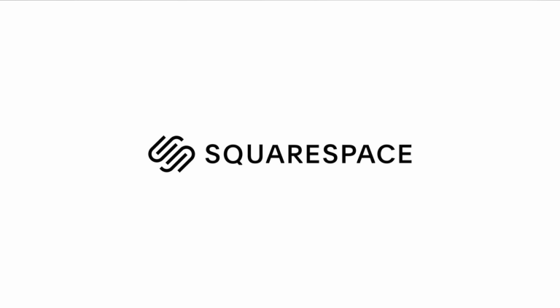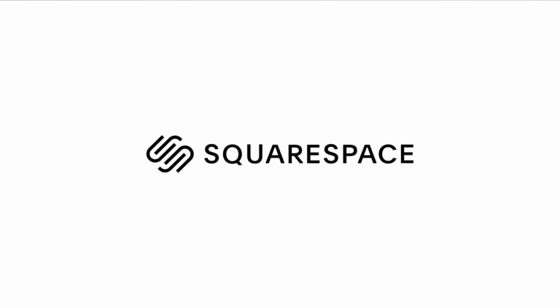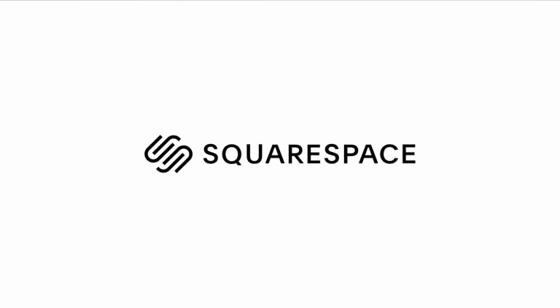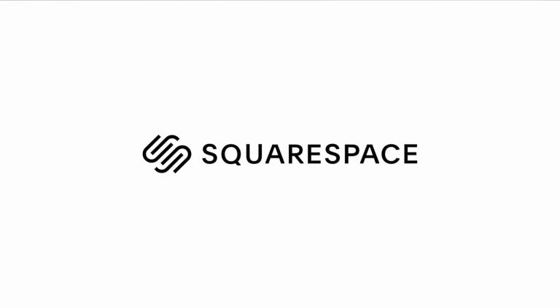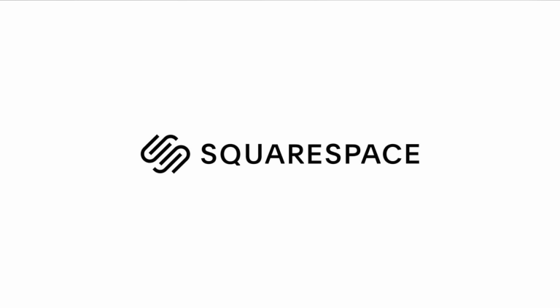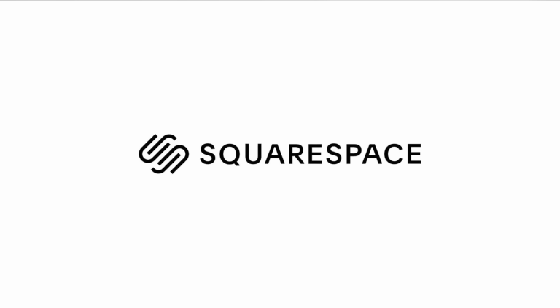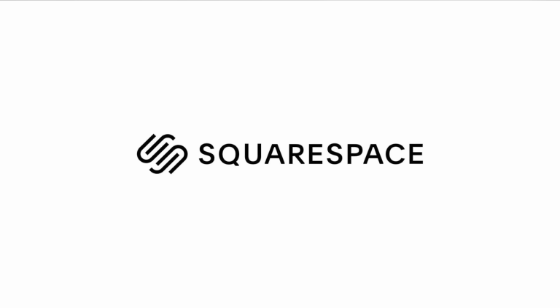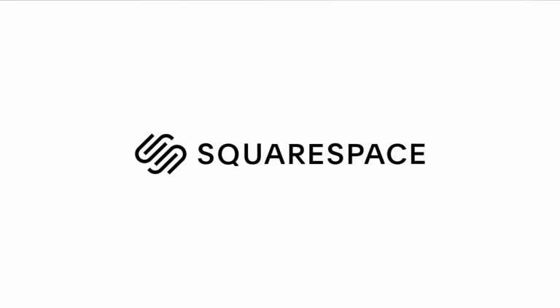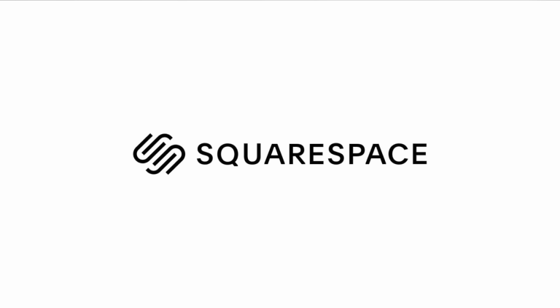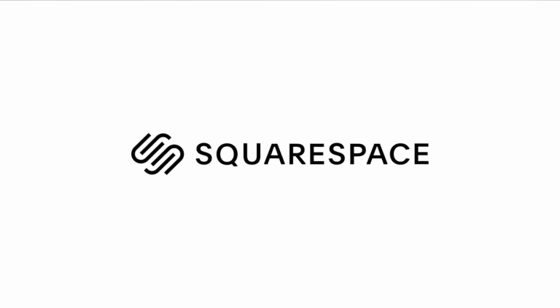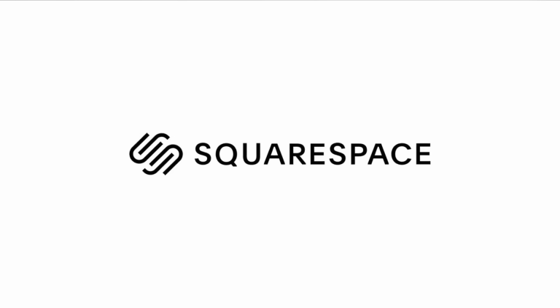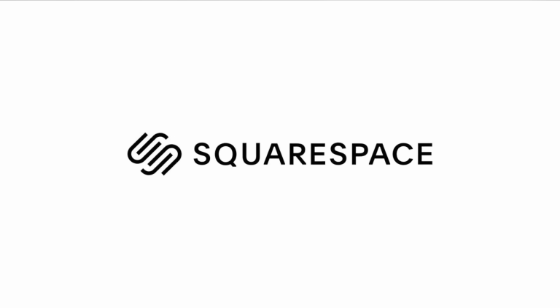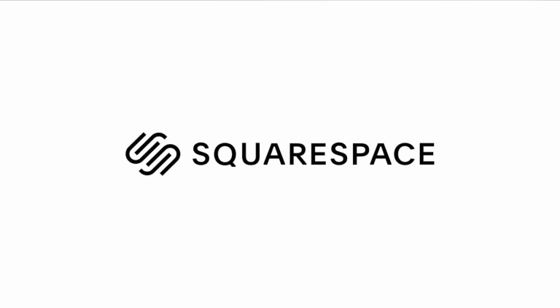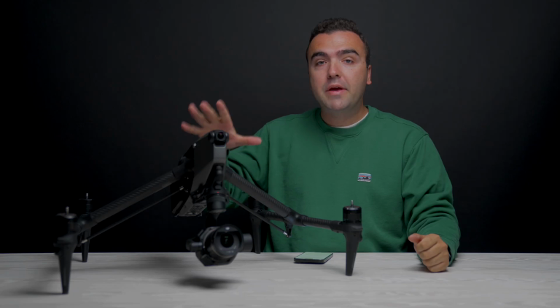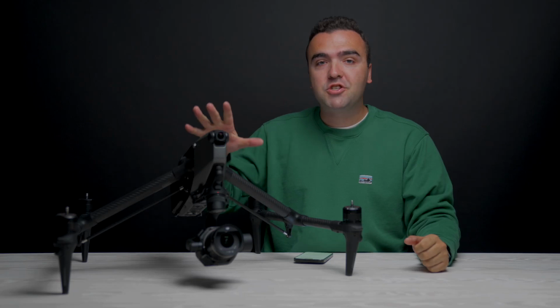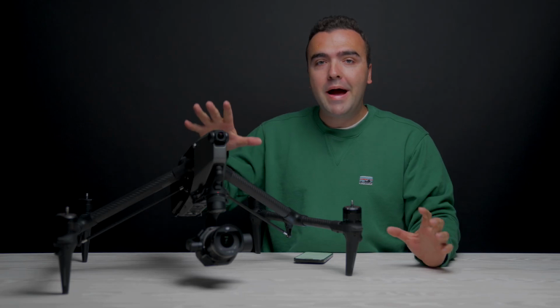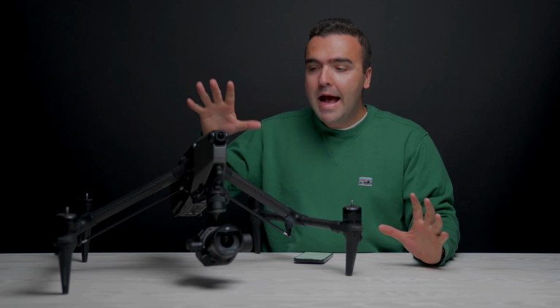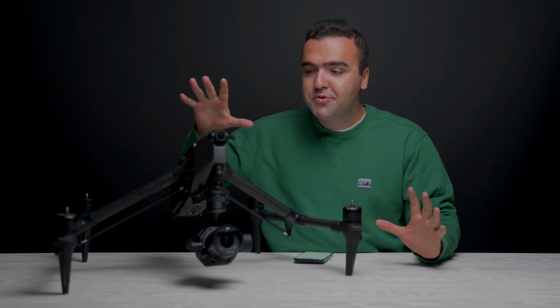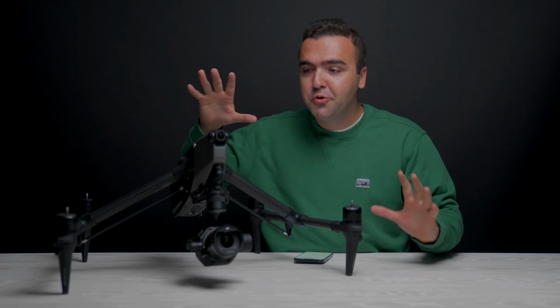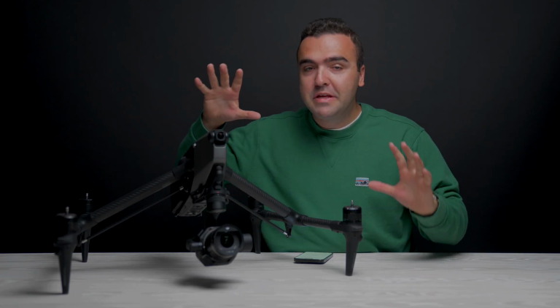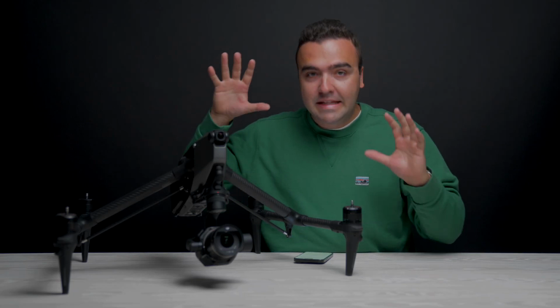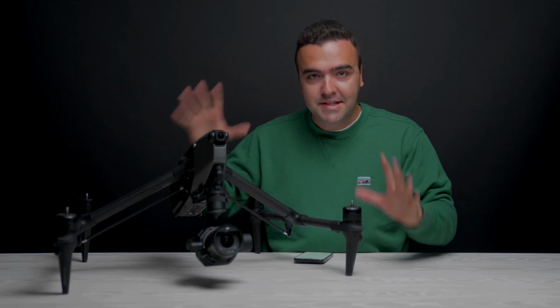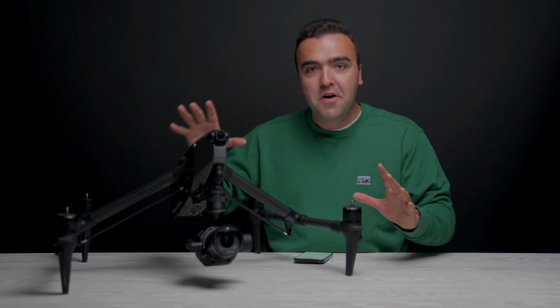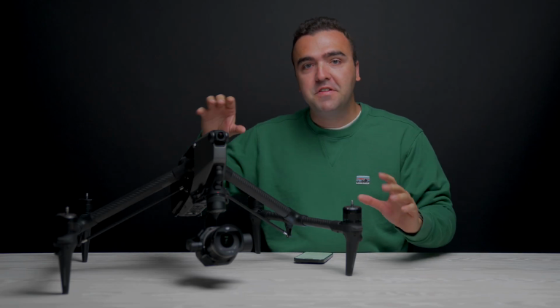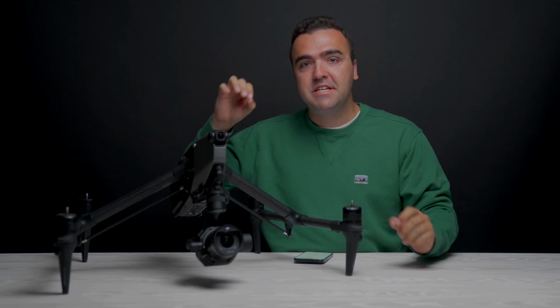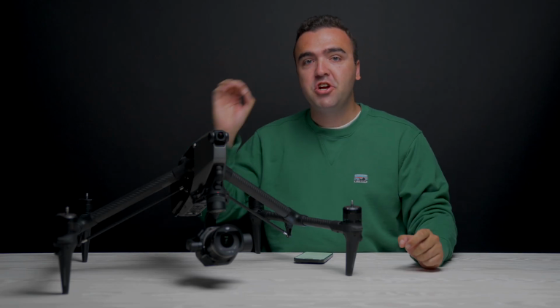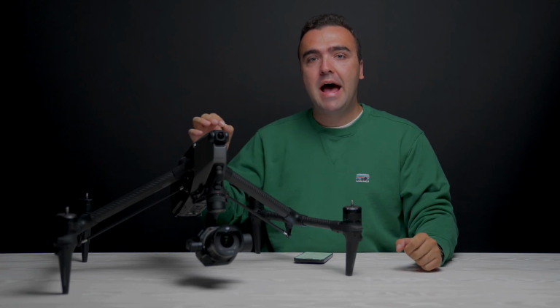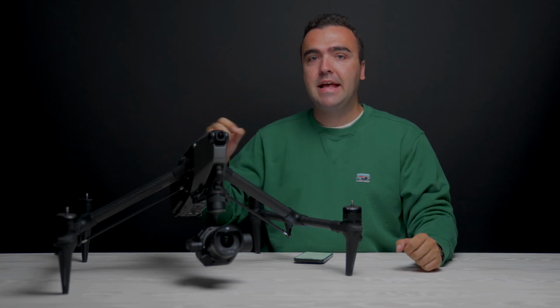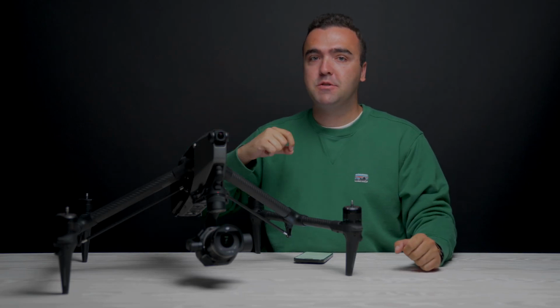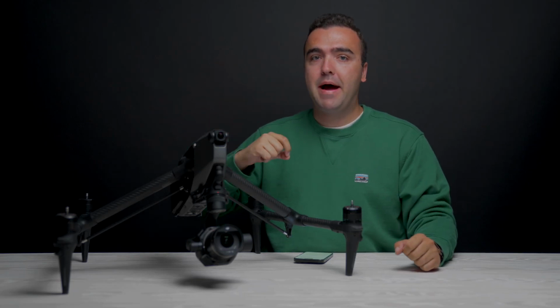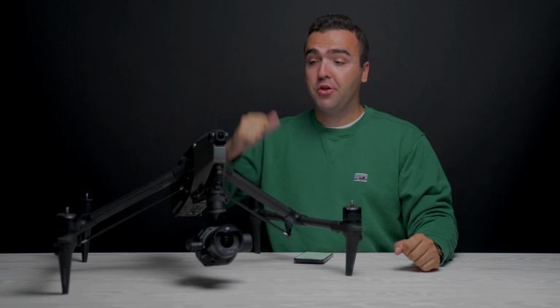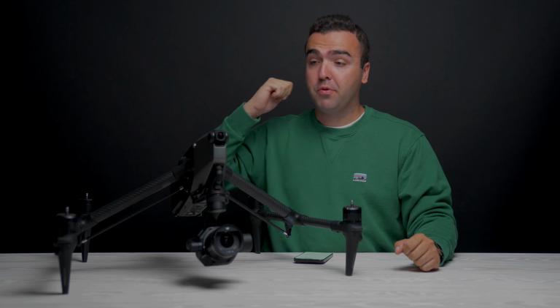This video is sponsored by Squarespace. I absolutely love the DJI Inspire 3.